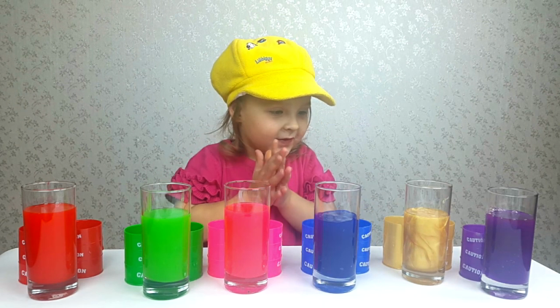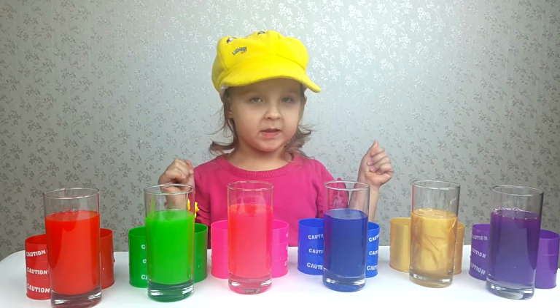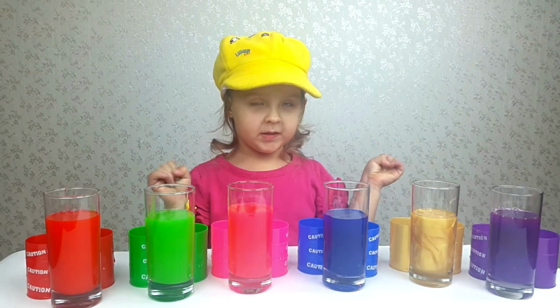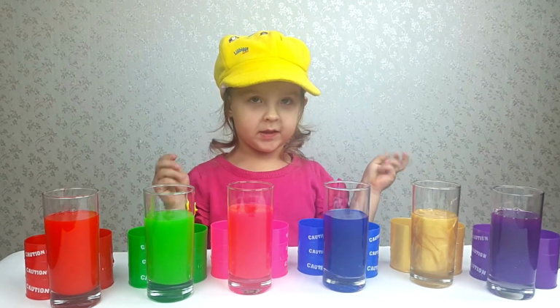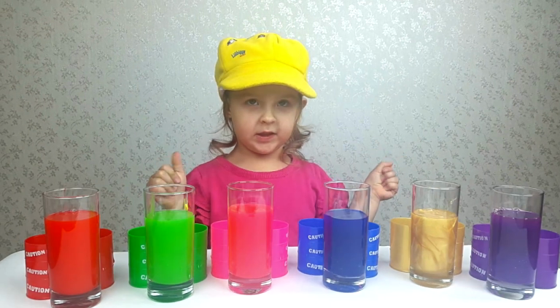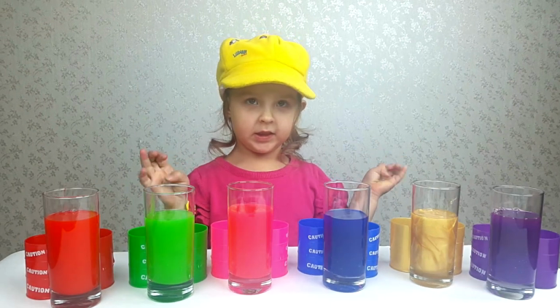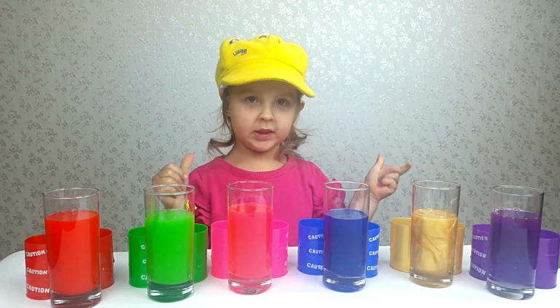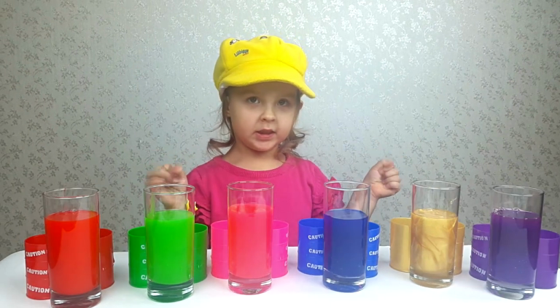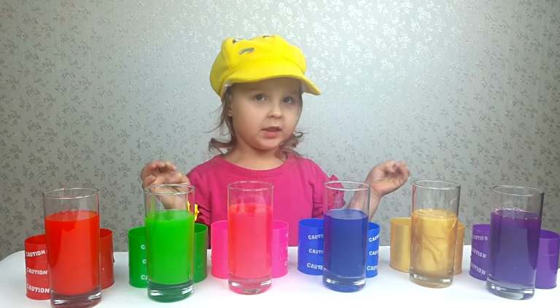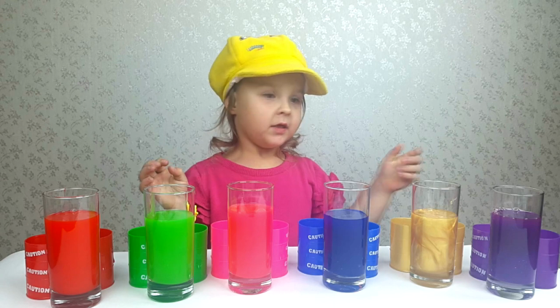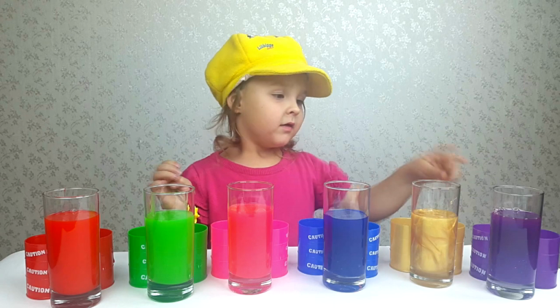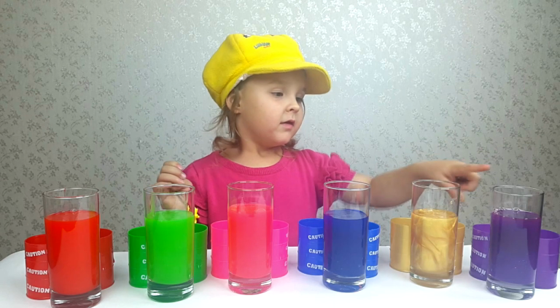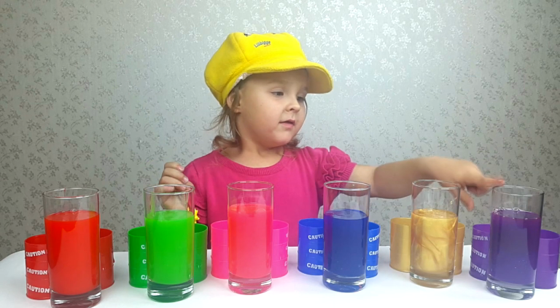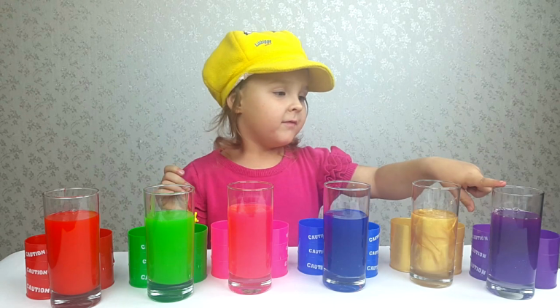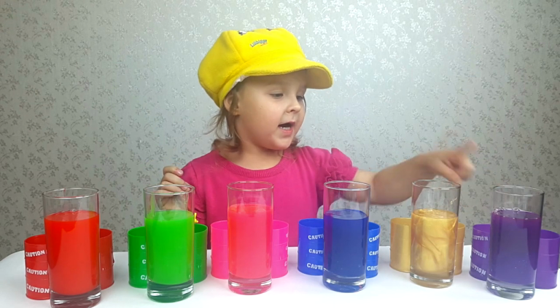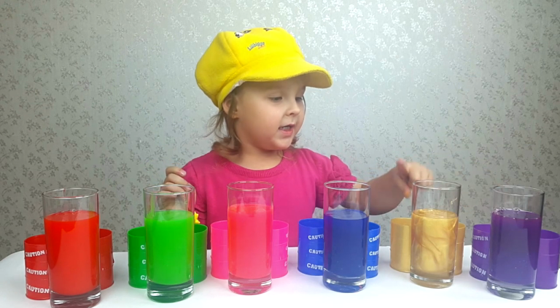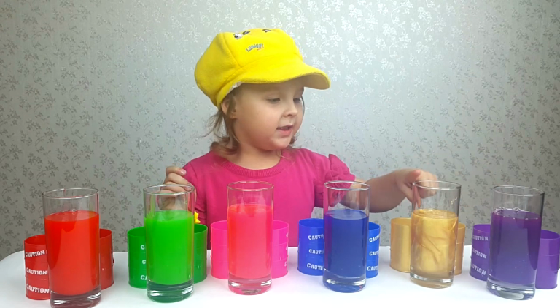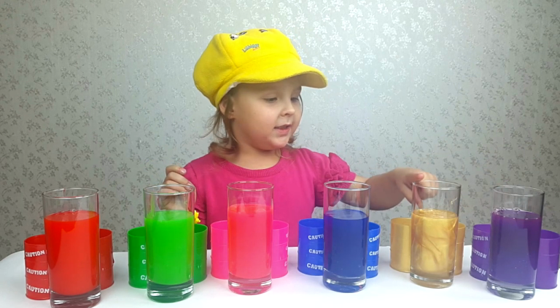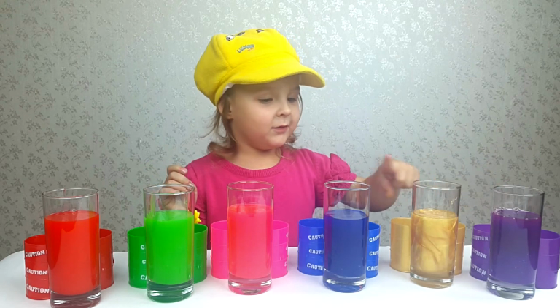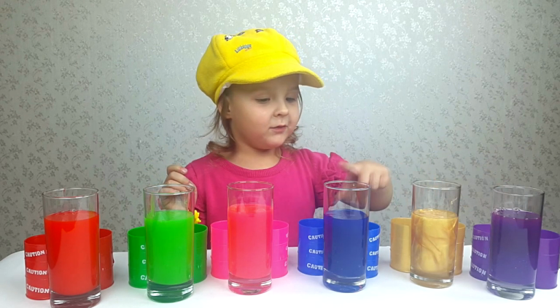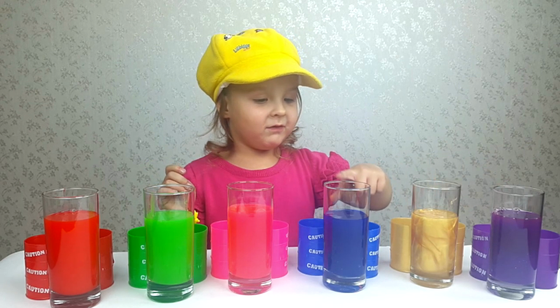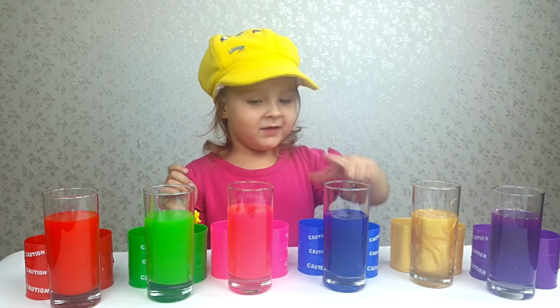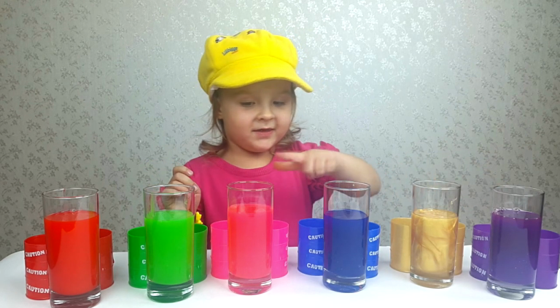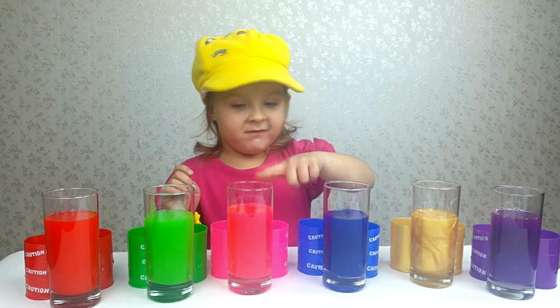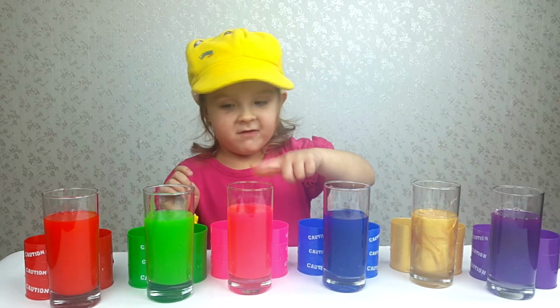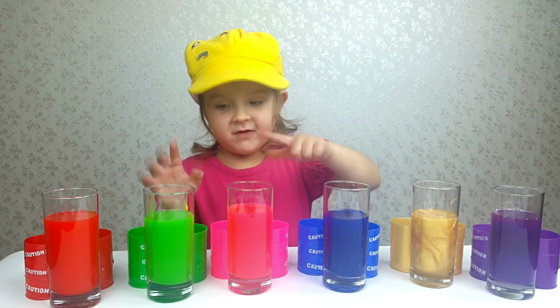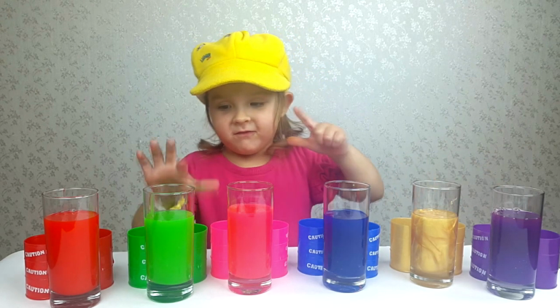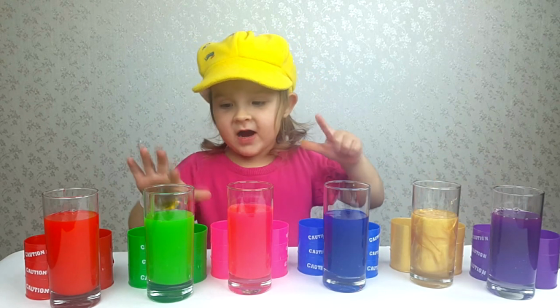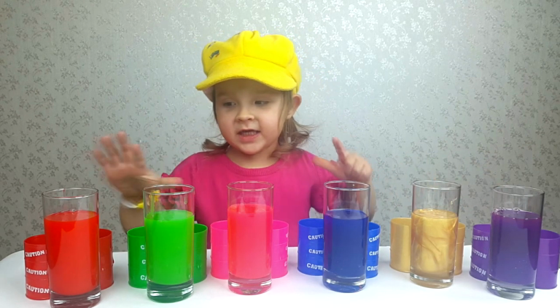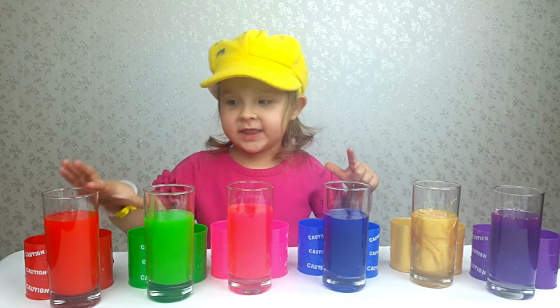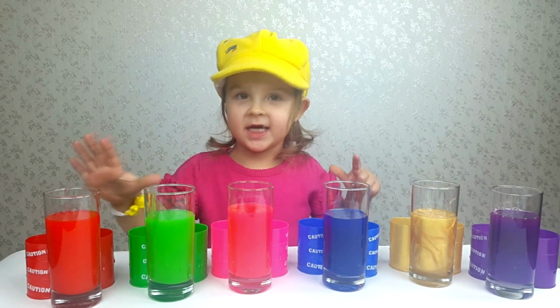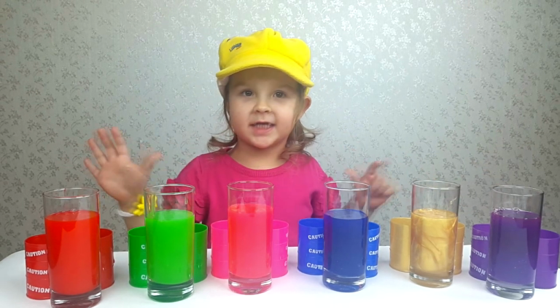Michelle, how many colors do you have? Five, two, three, four, five, six.